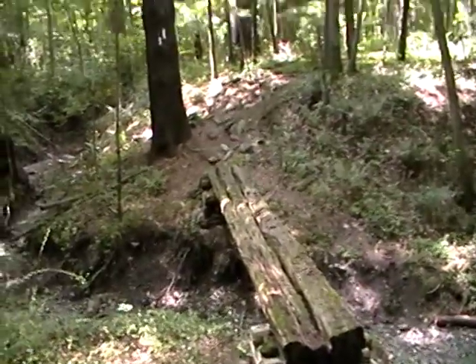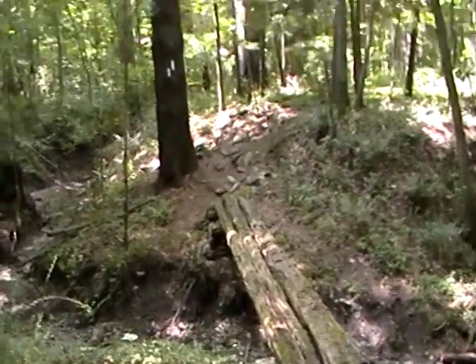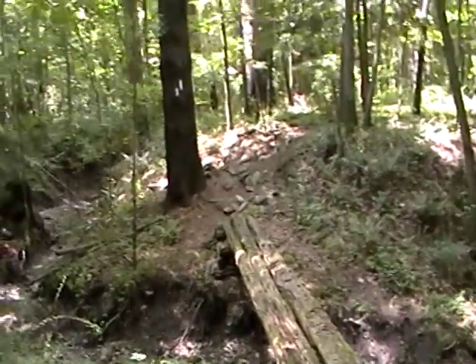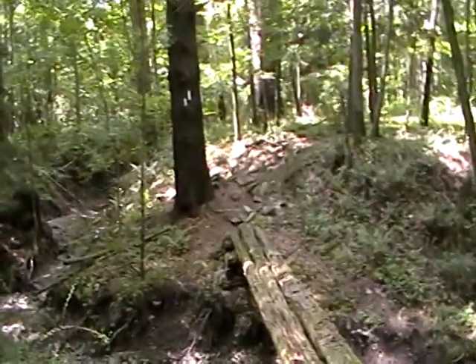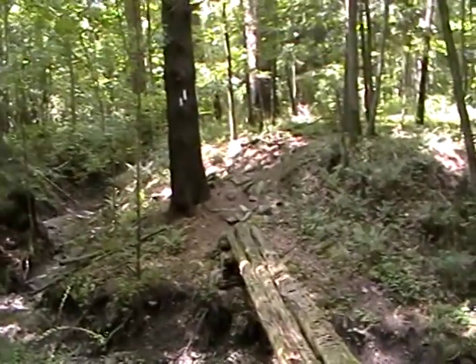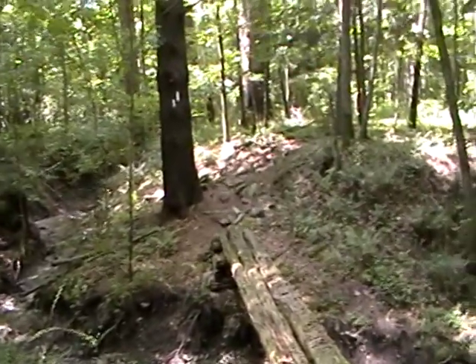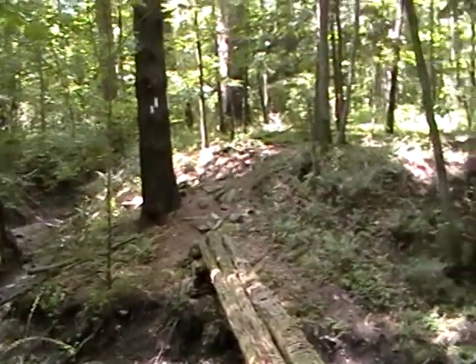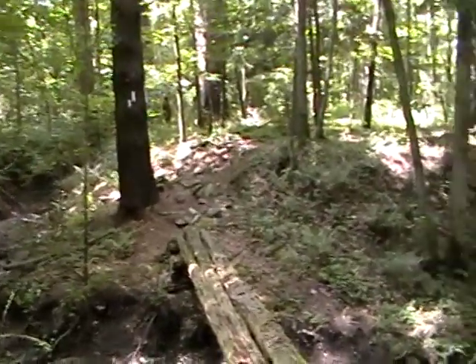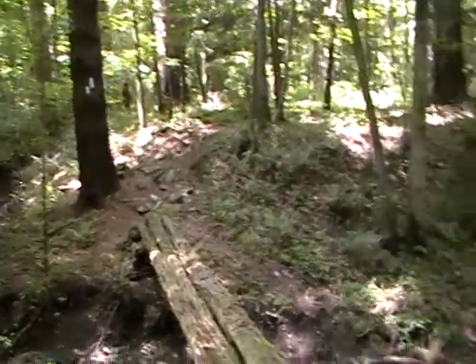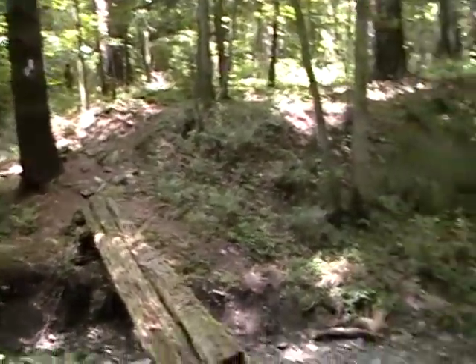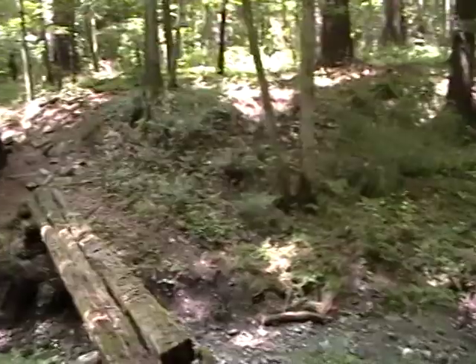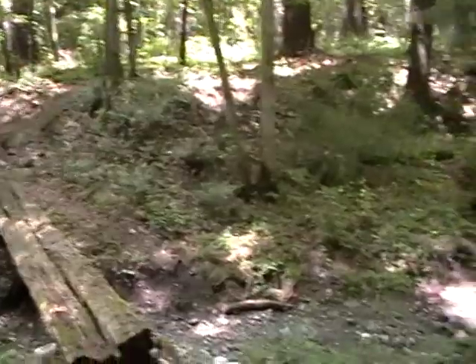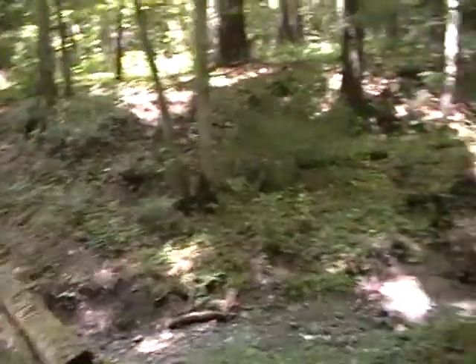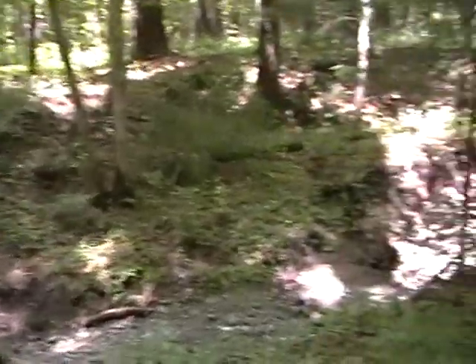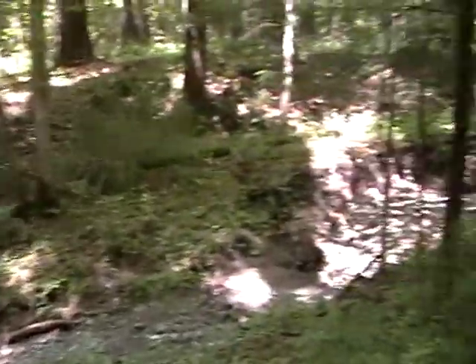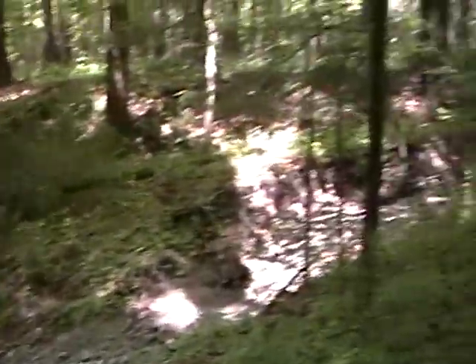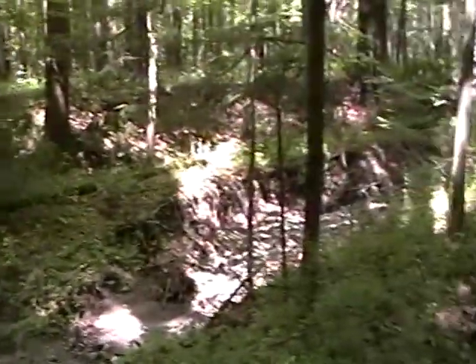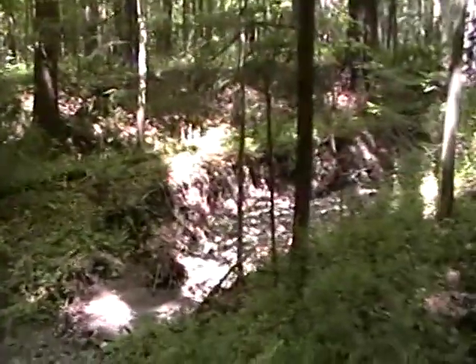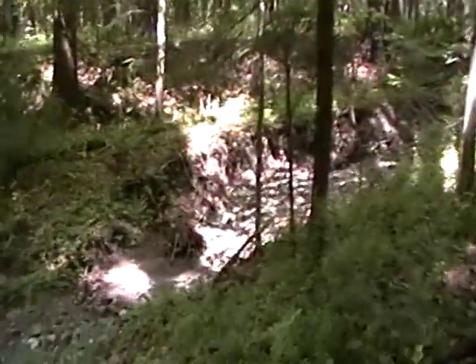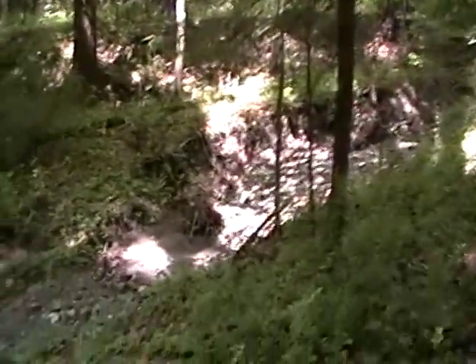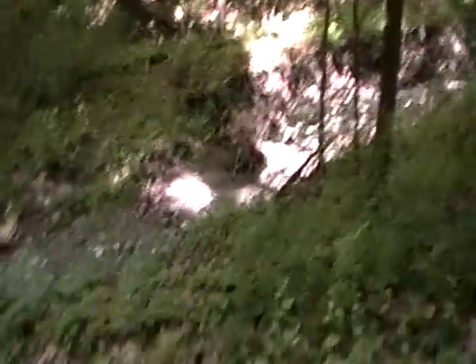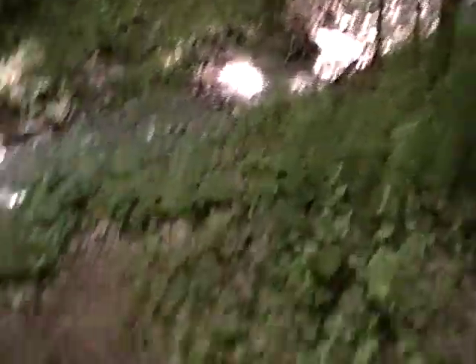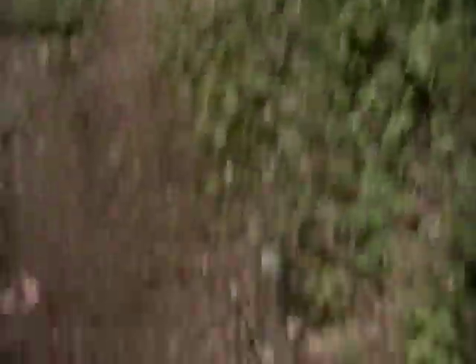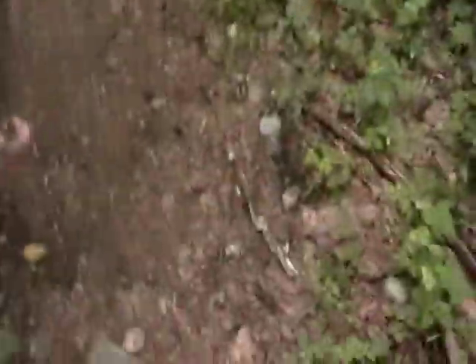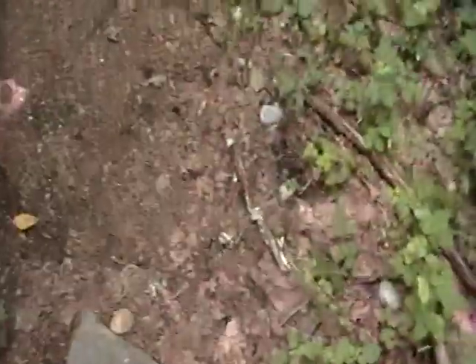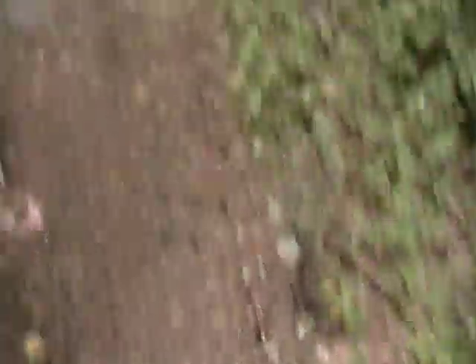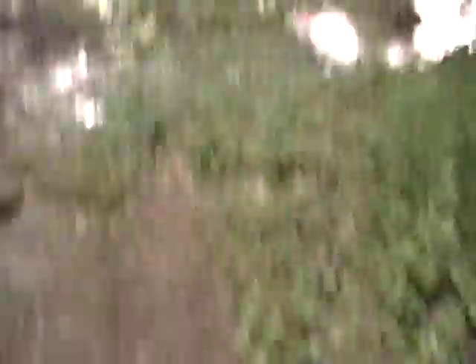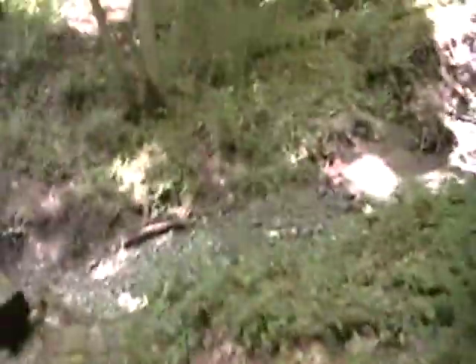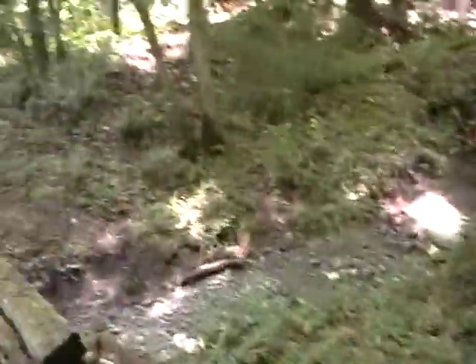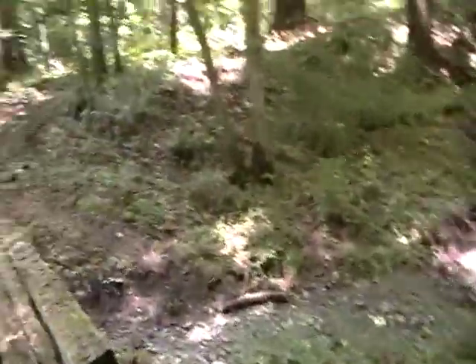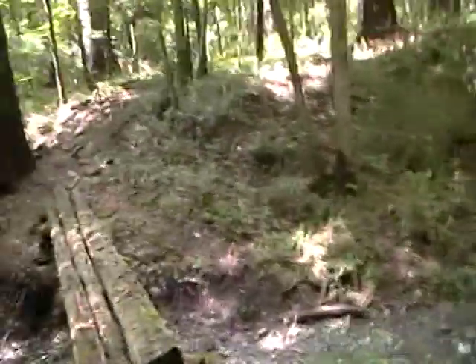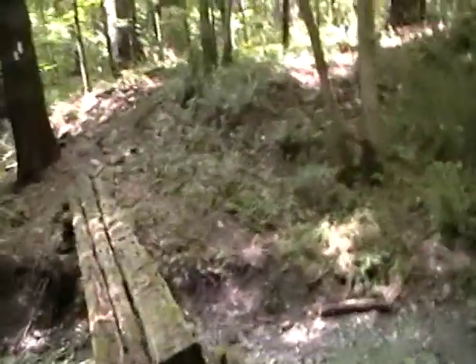Isn't that cool? I wondered how we were going to get across this stream if the stream were full of water.